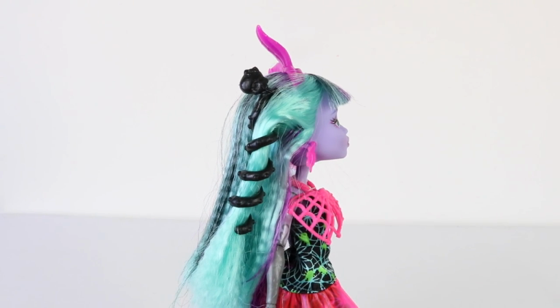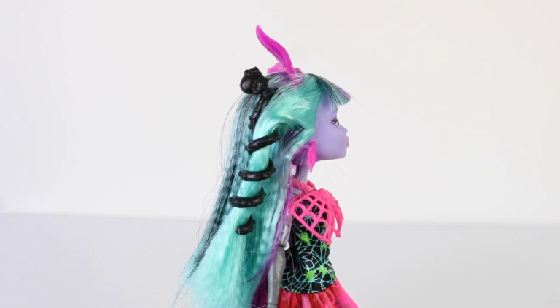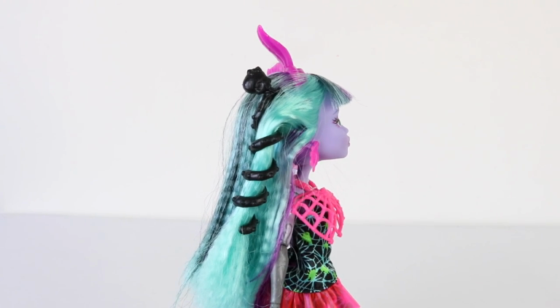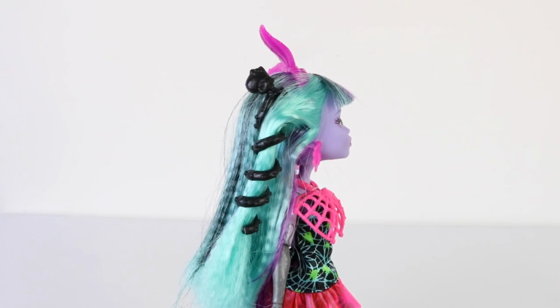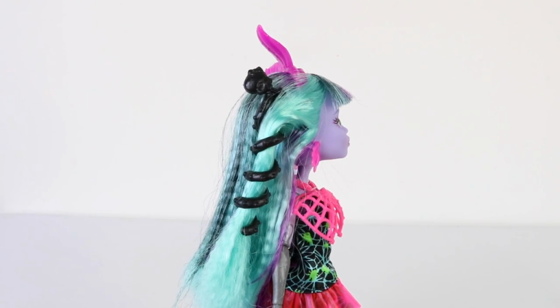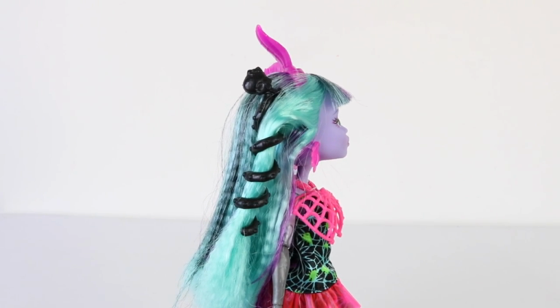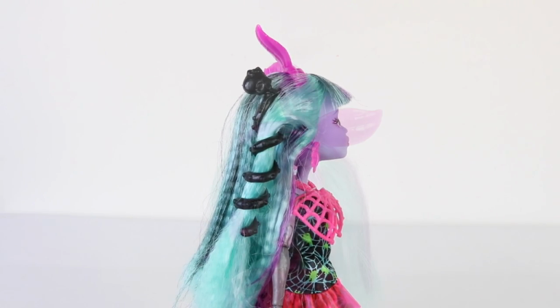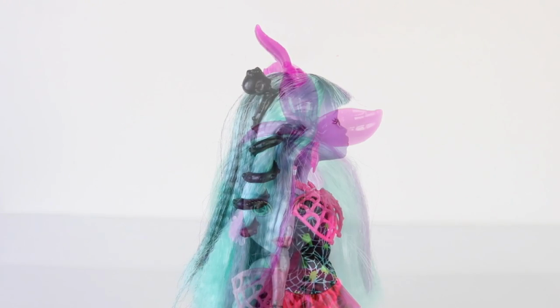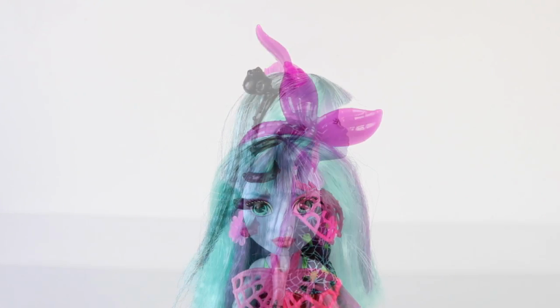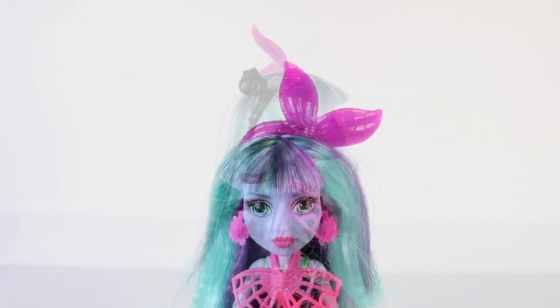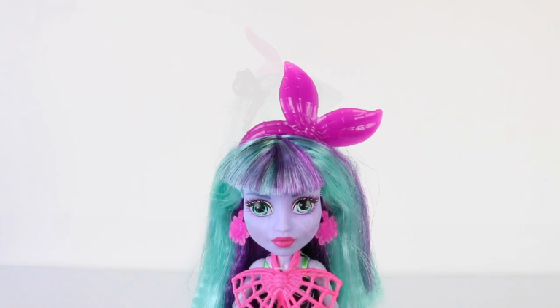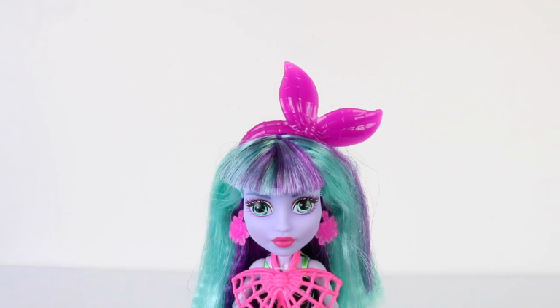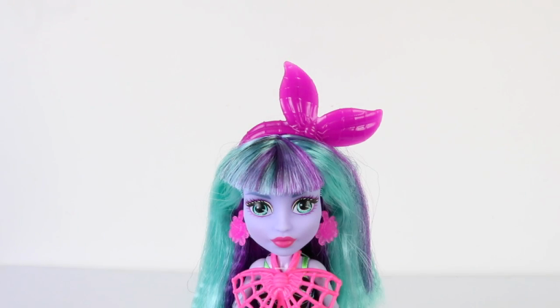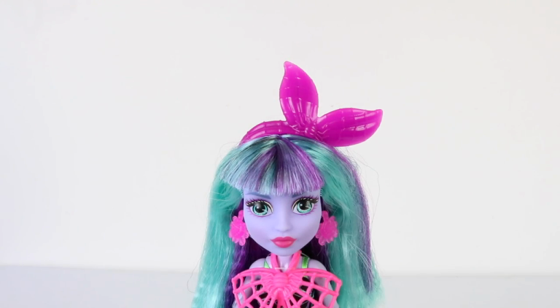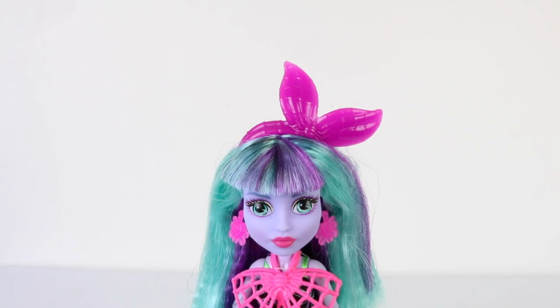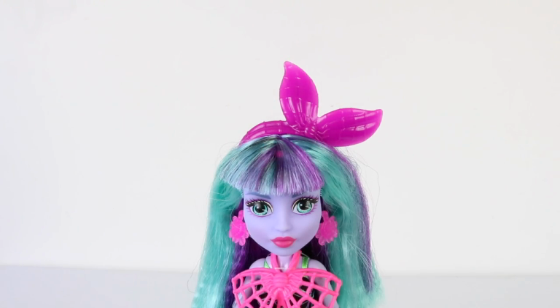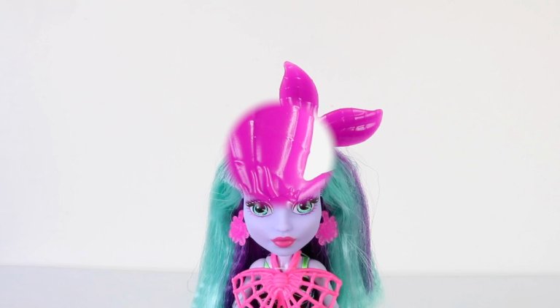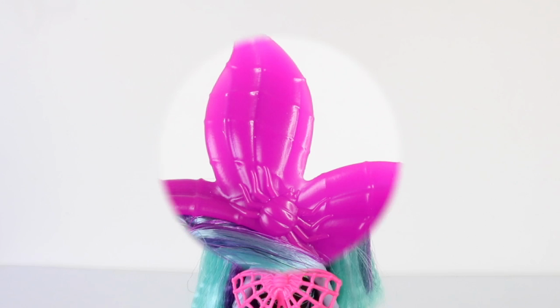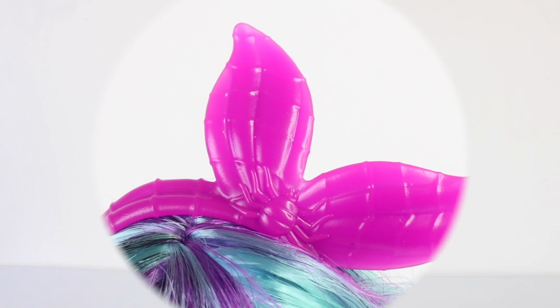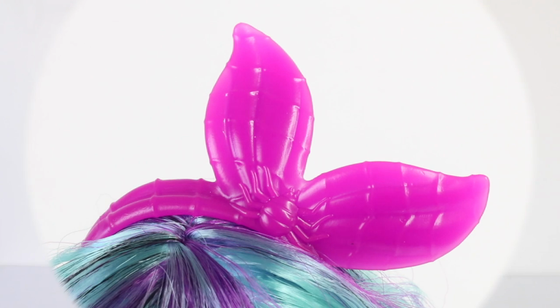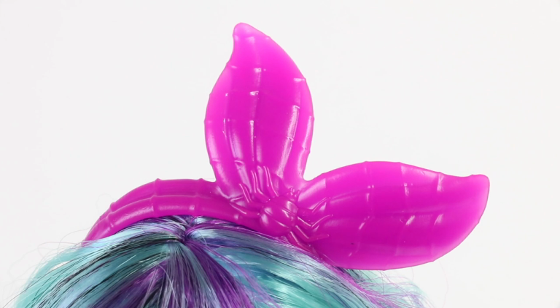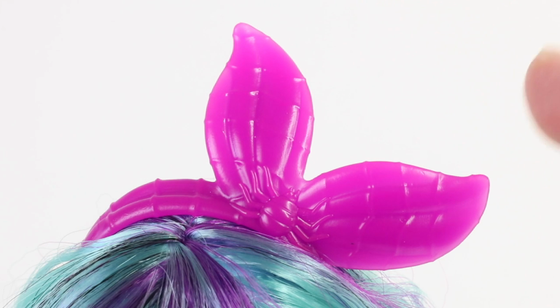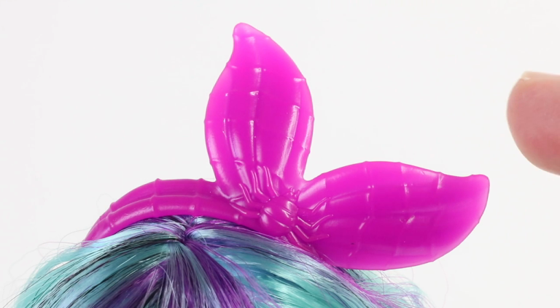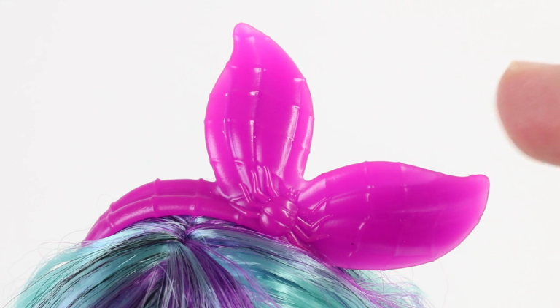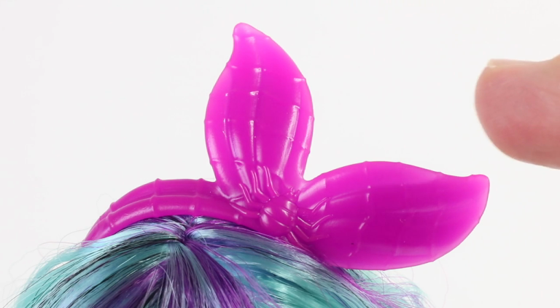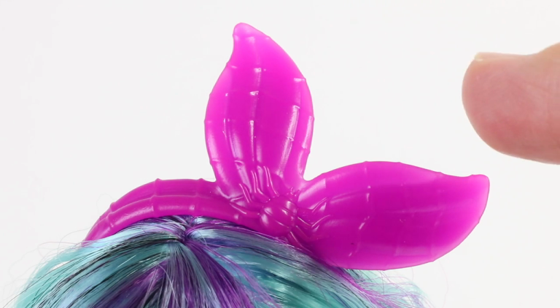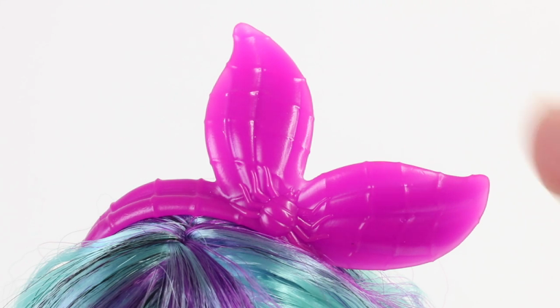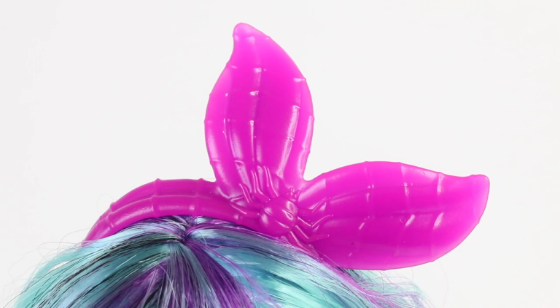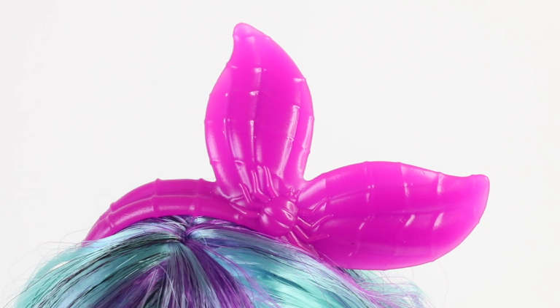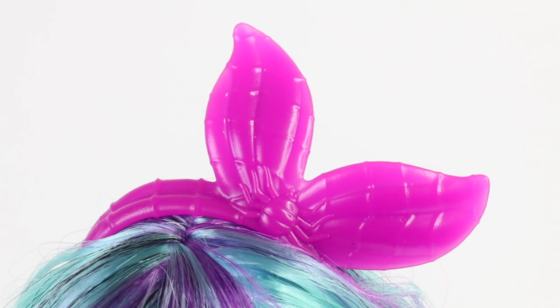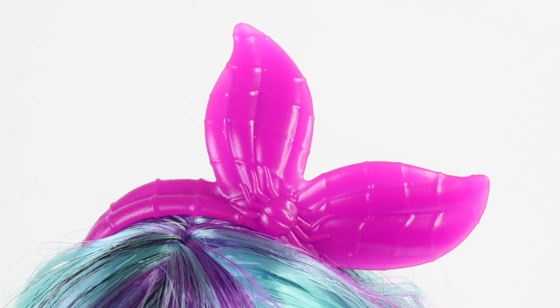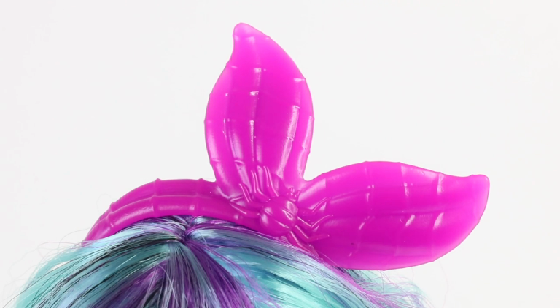And on top of her head she has a giant purple bow with a little dust mite there in the center.